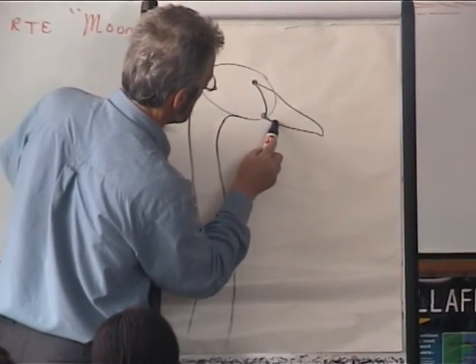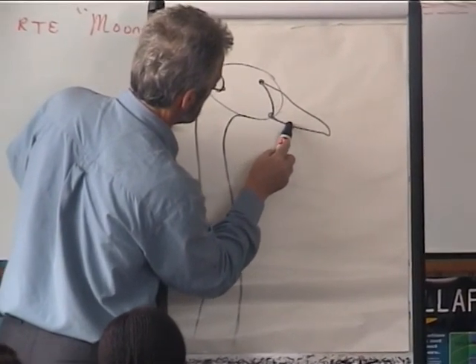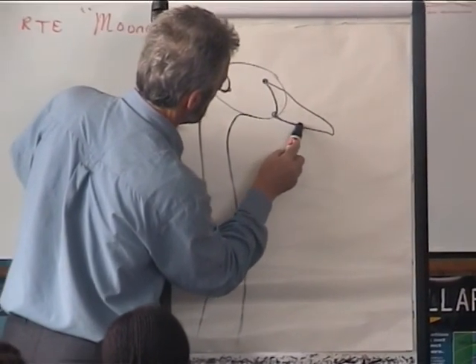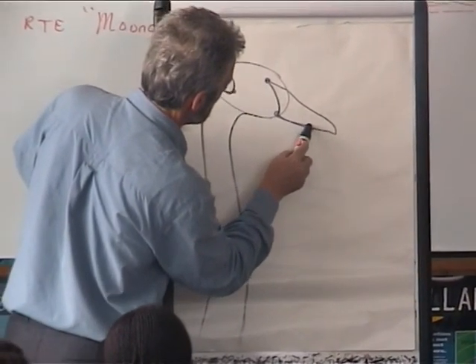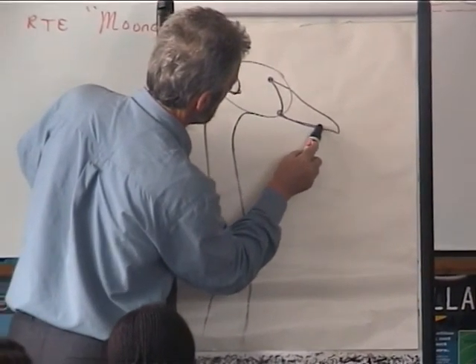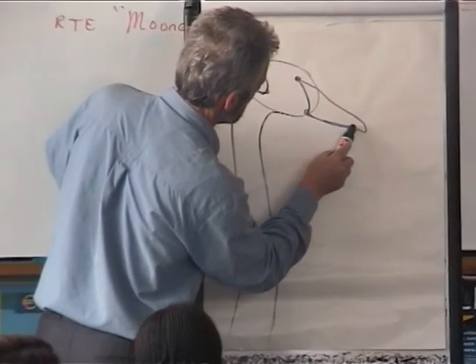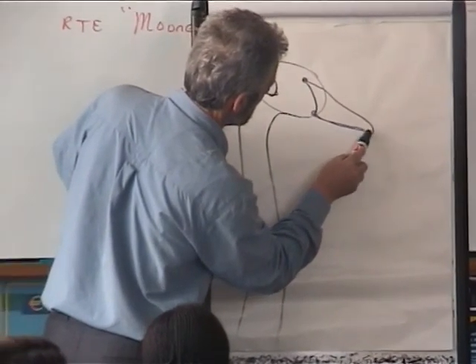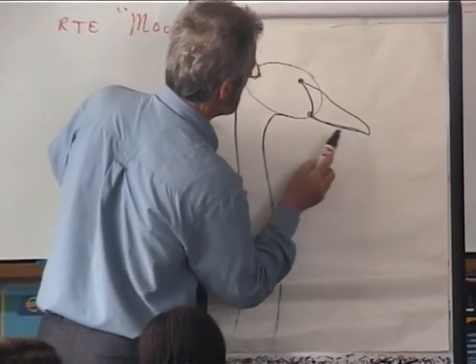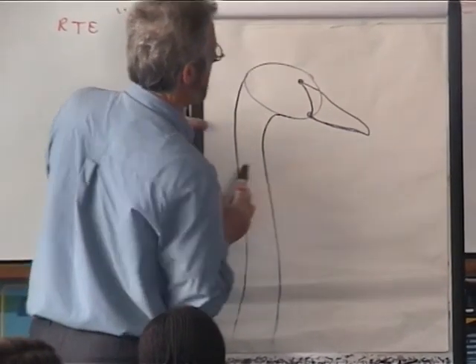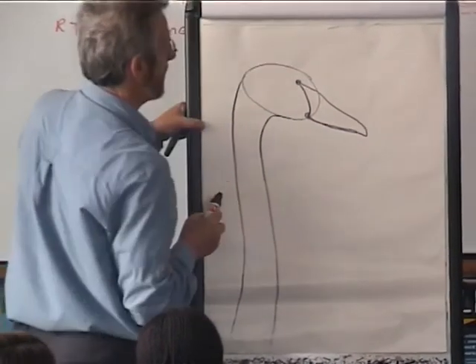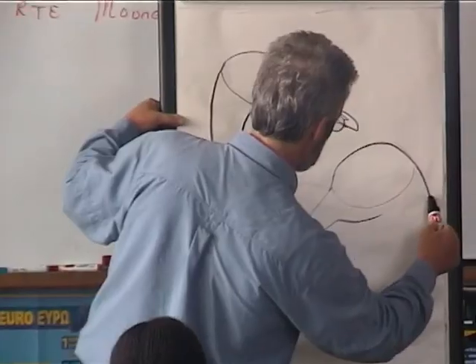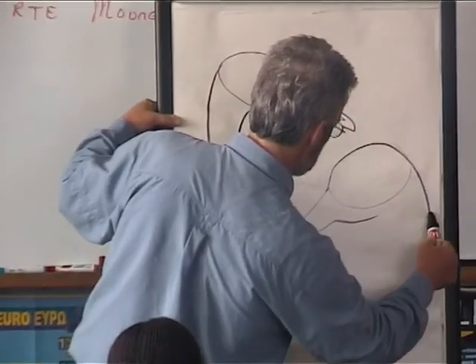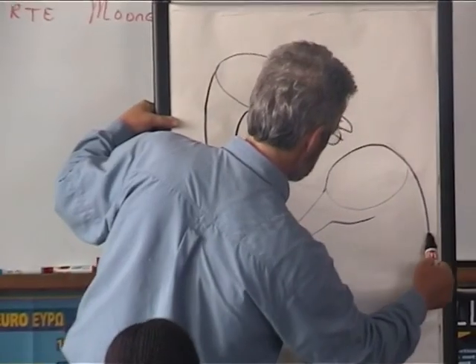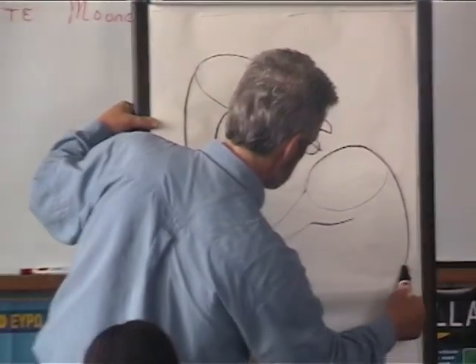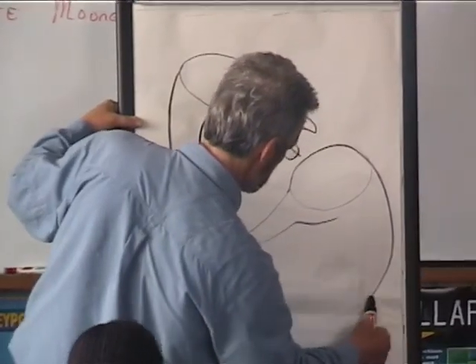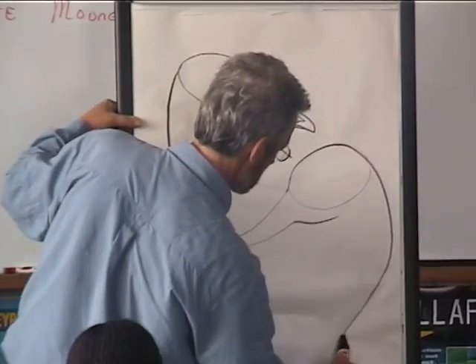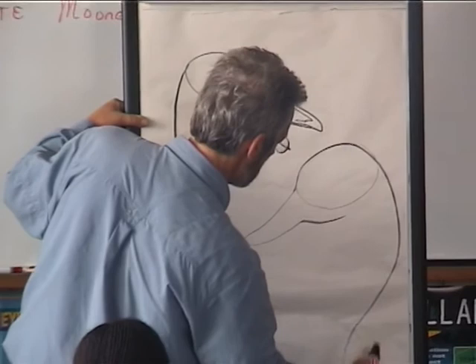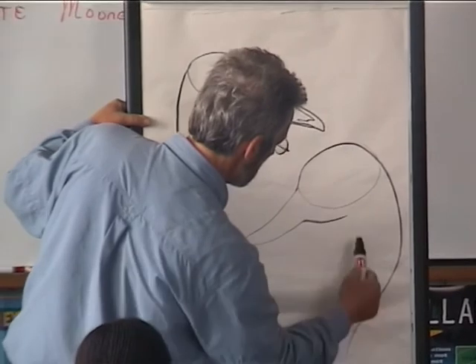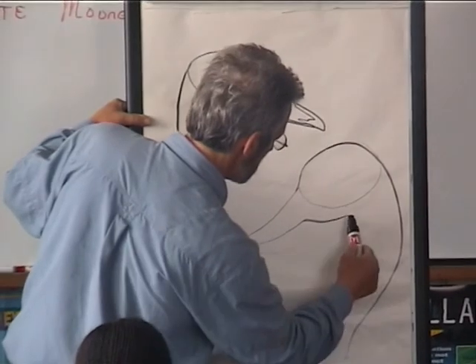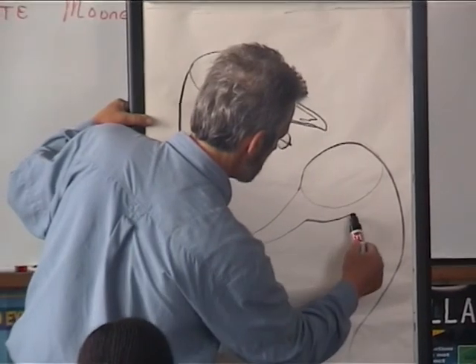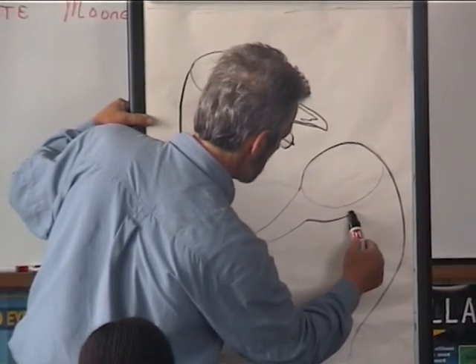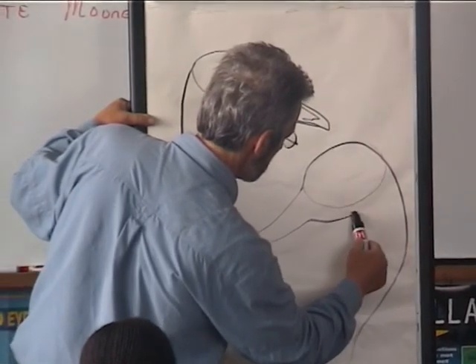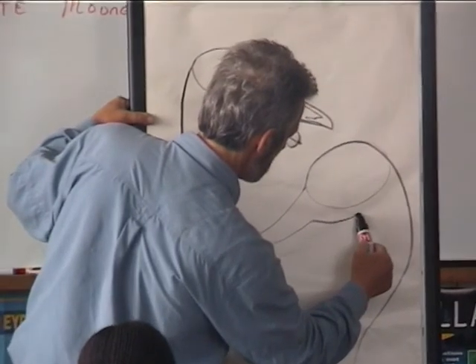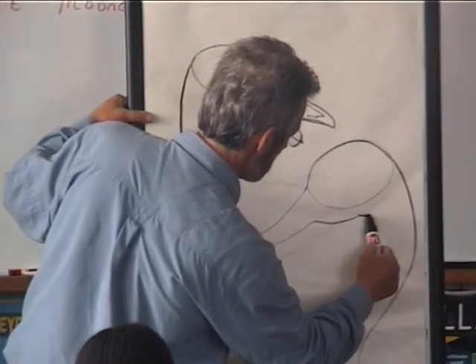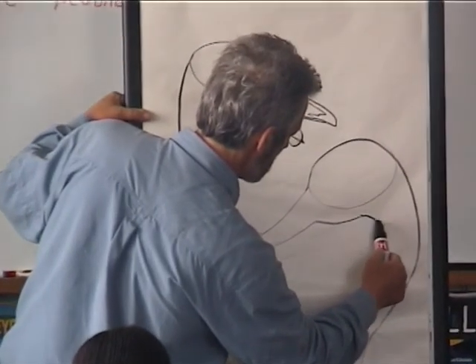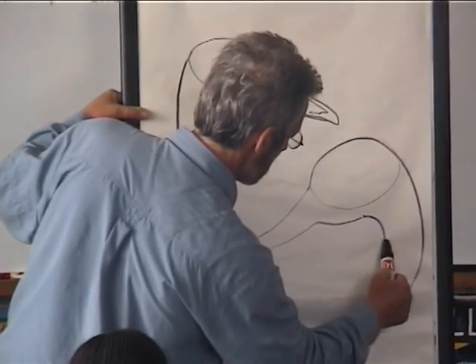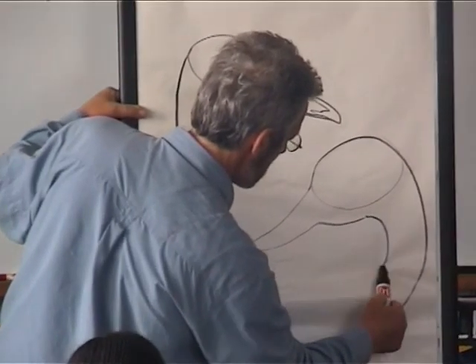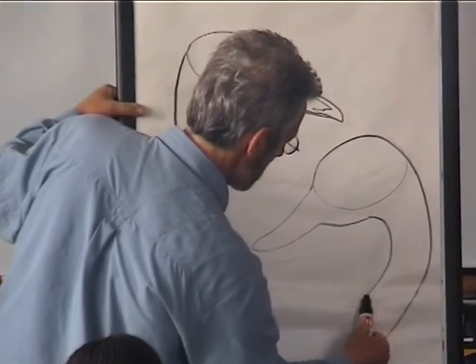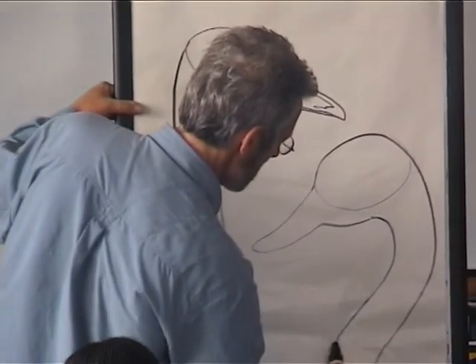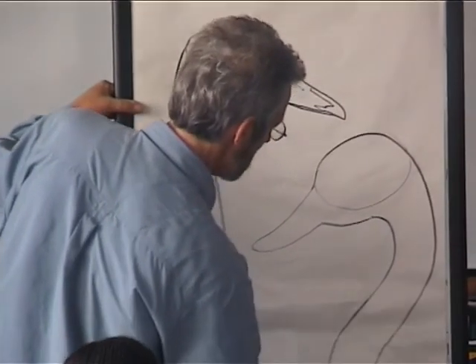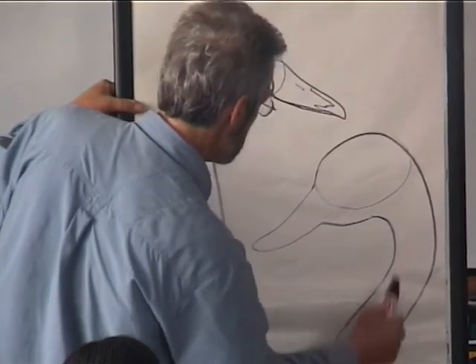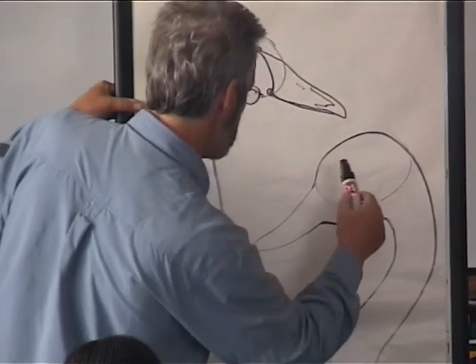The Bewick comes from Siberia. Every winter, when it is too cold to live there, they fly to Ireland, and then fly back to Siberia for the mating season.